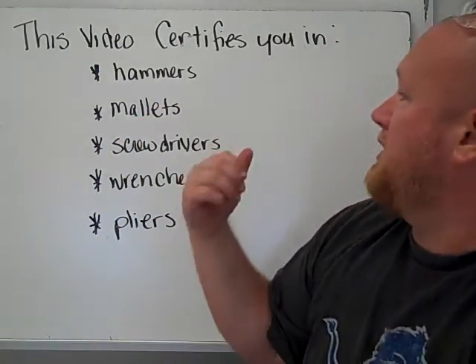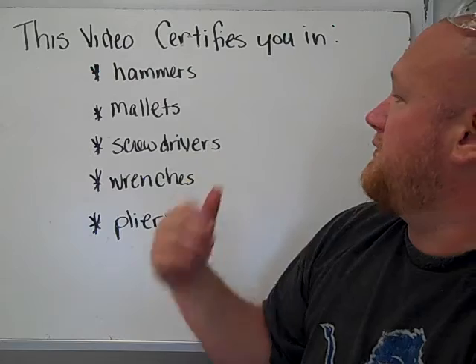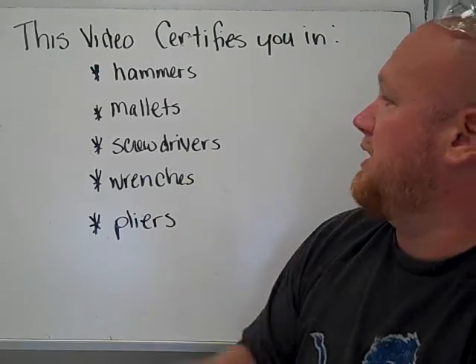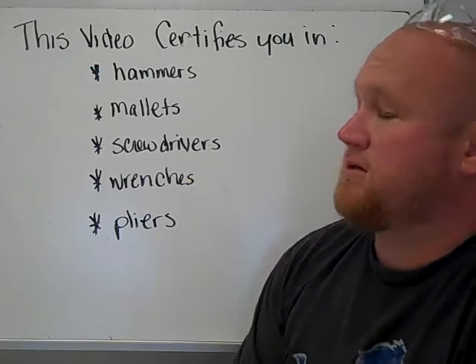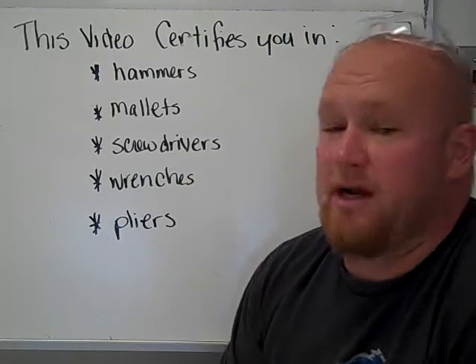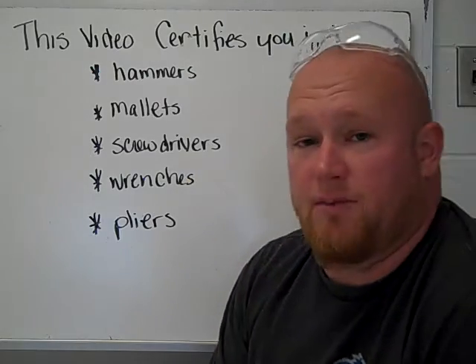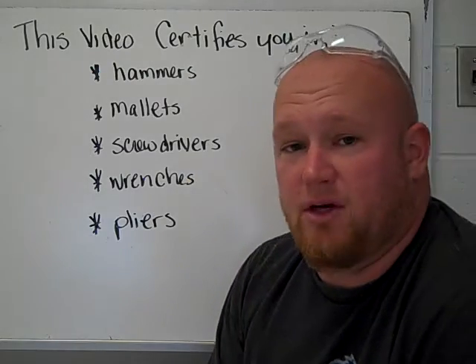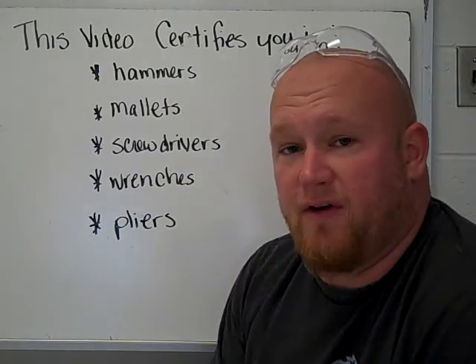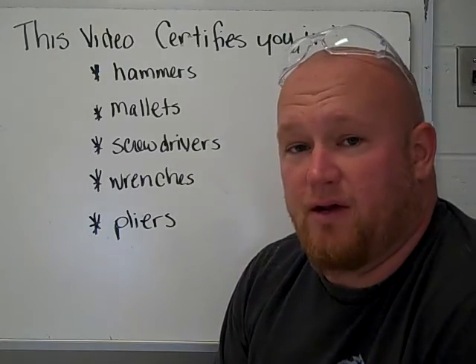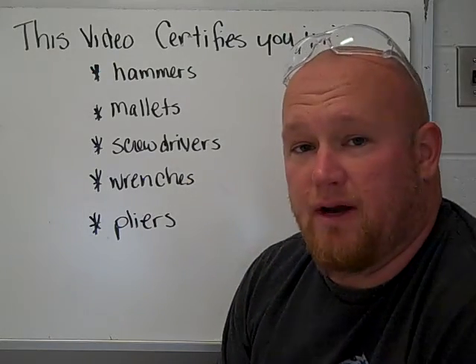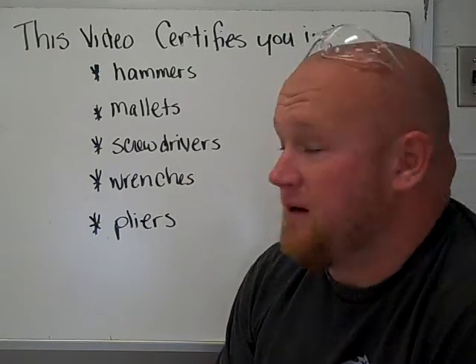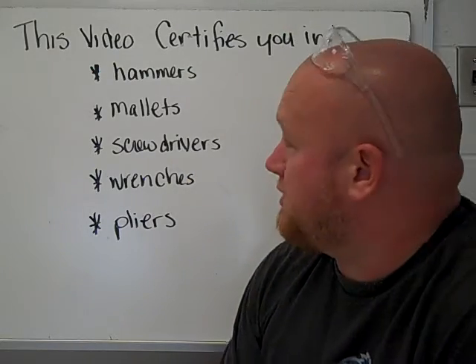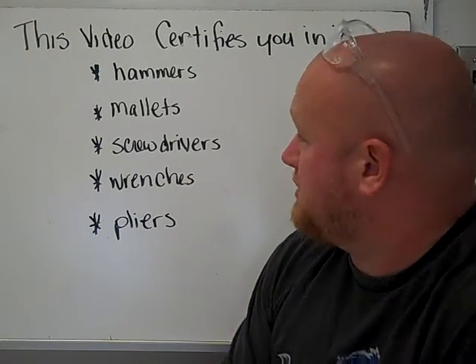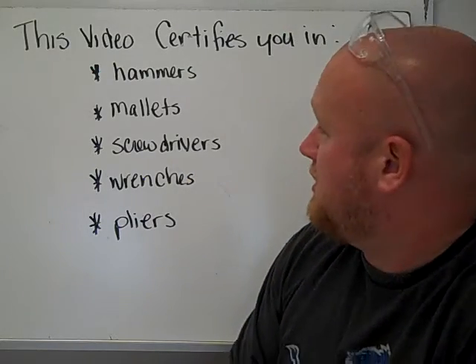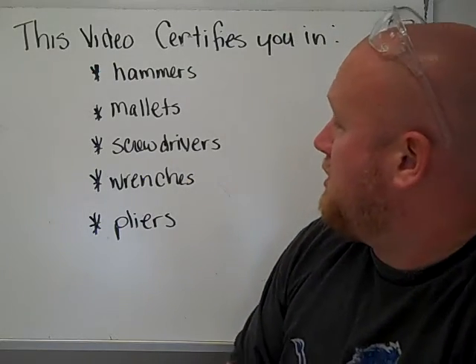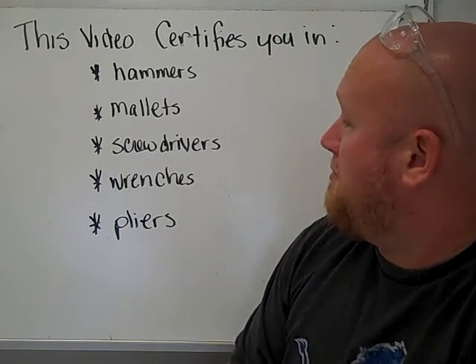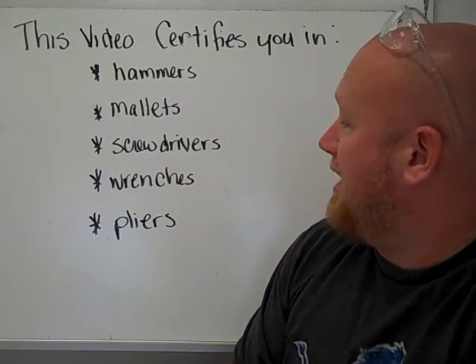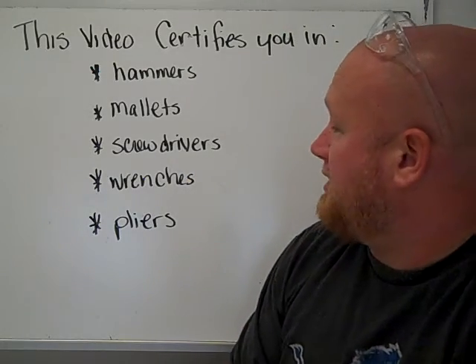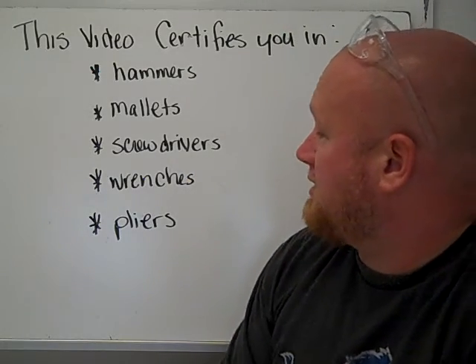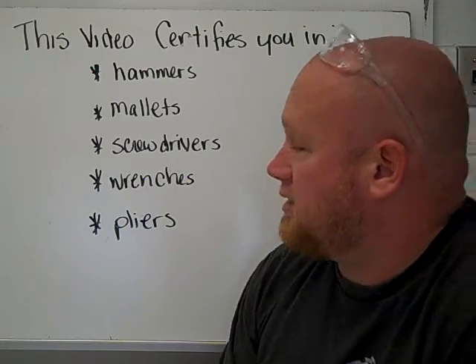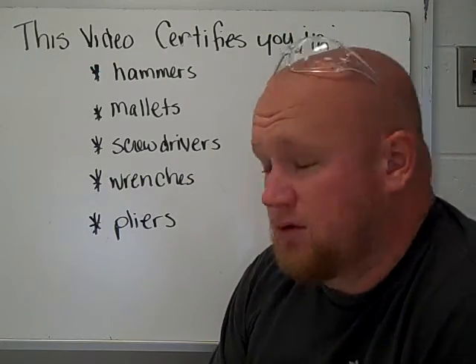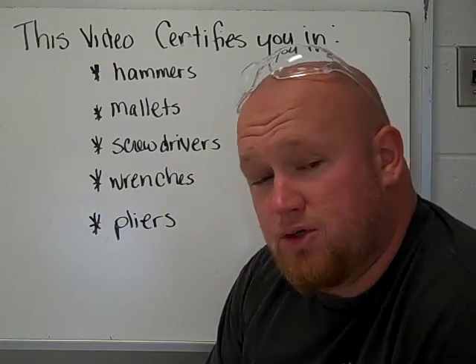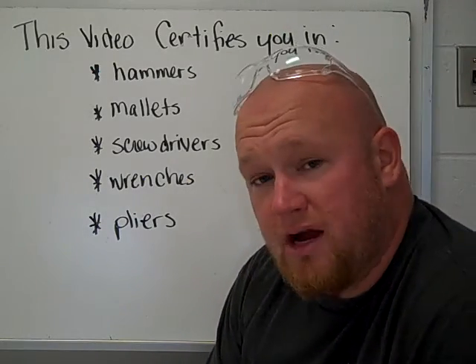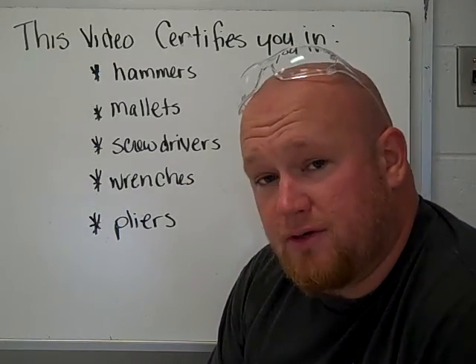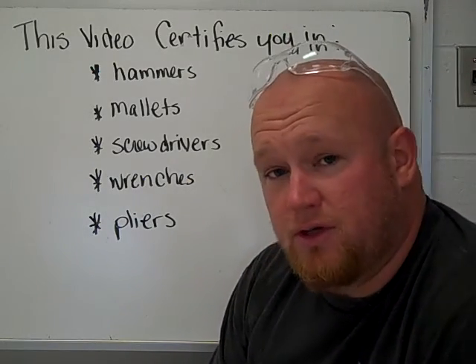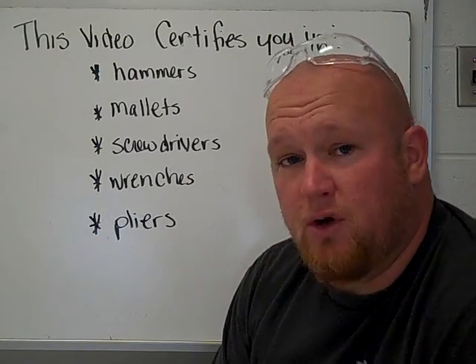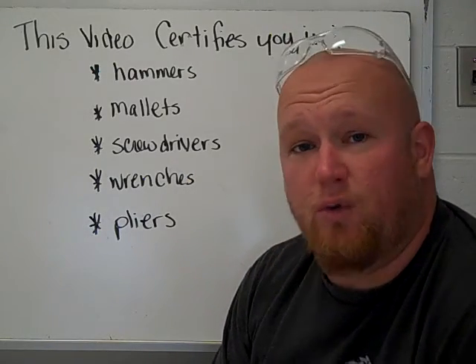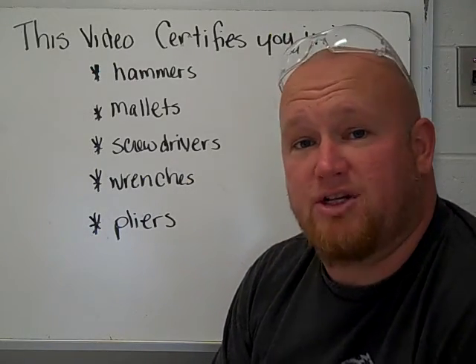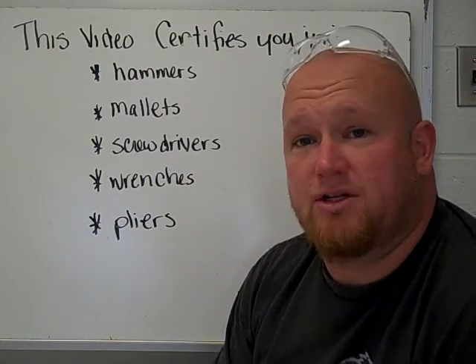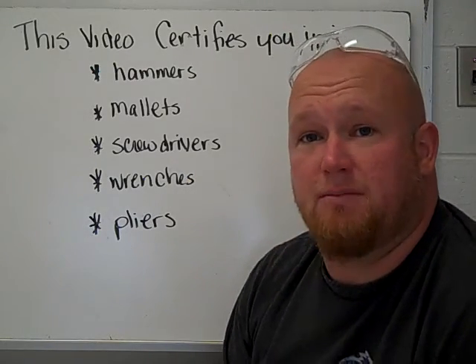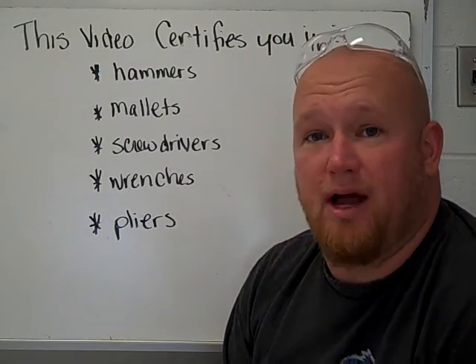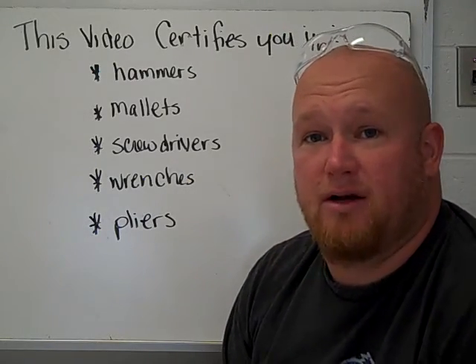This video is going to help certify you on hammers, mallets, screwdrivers, wrenches, and pliers.